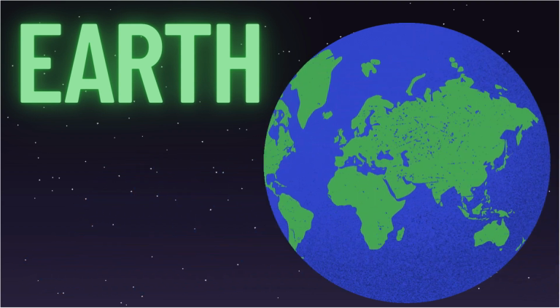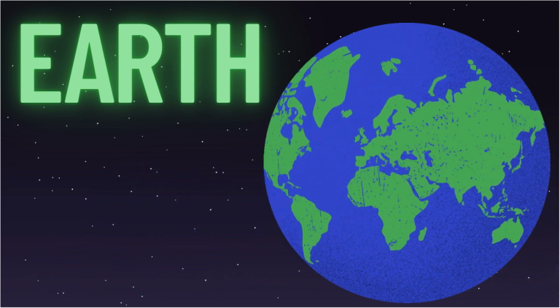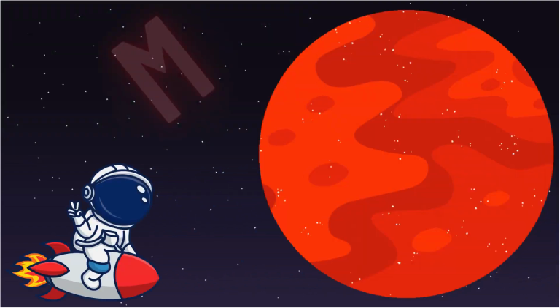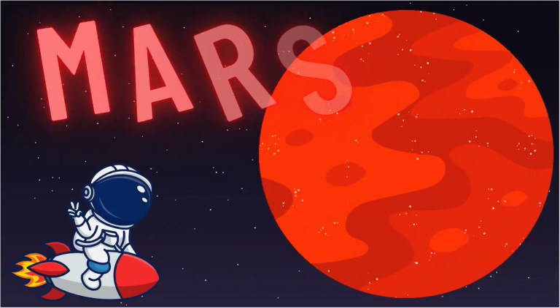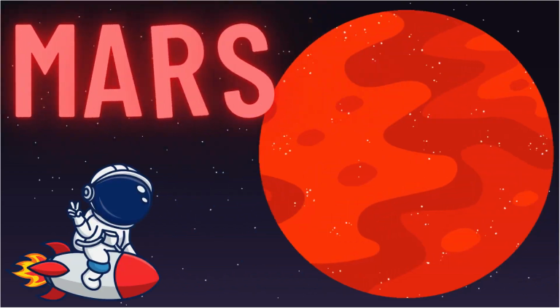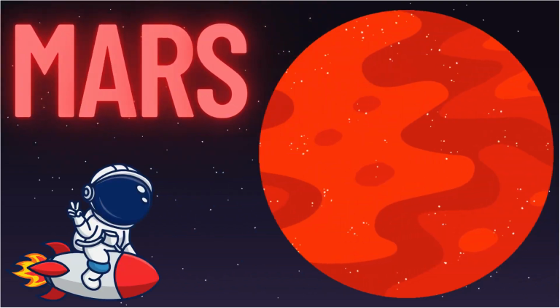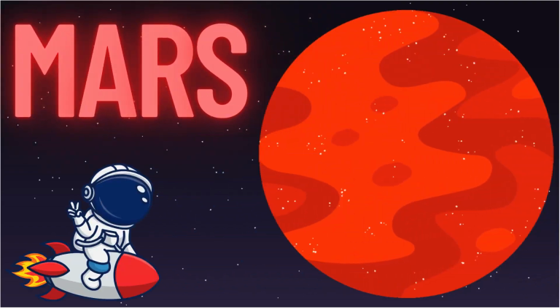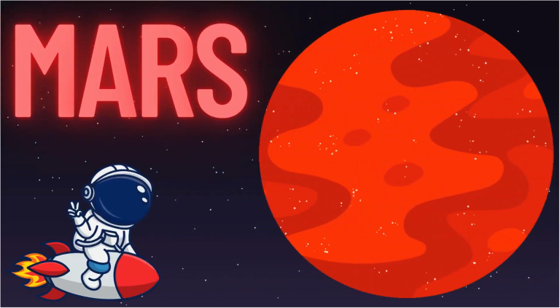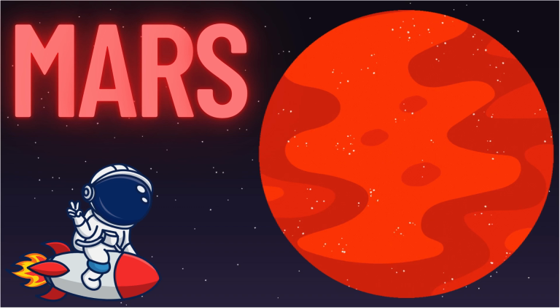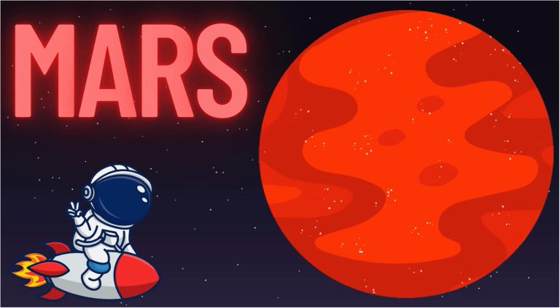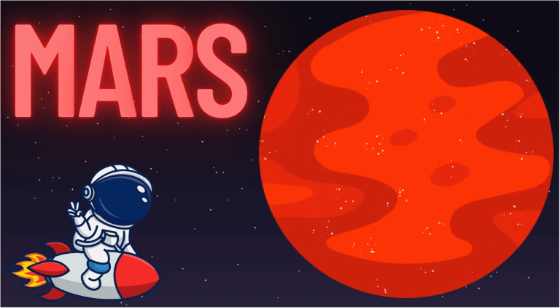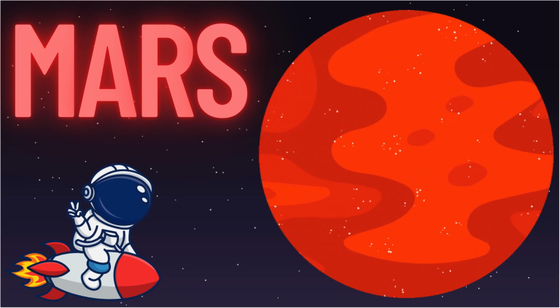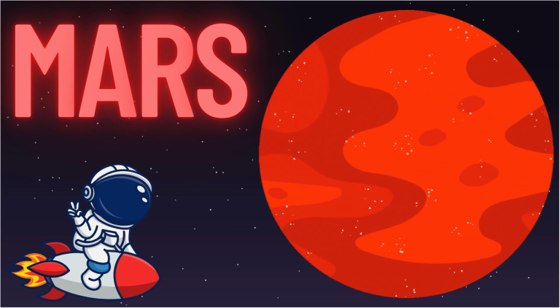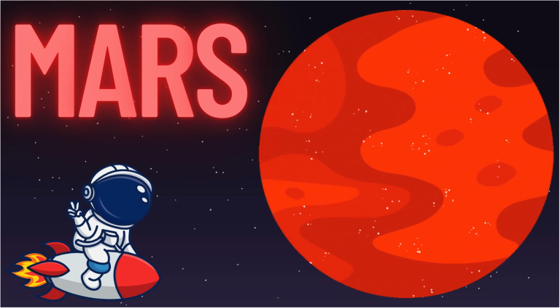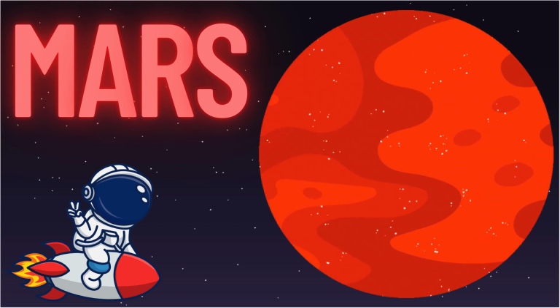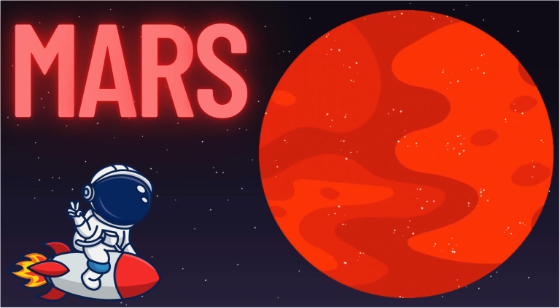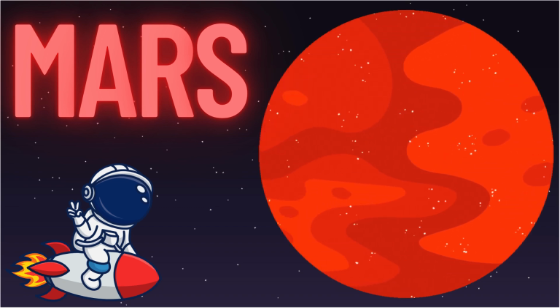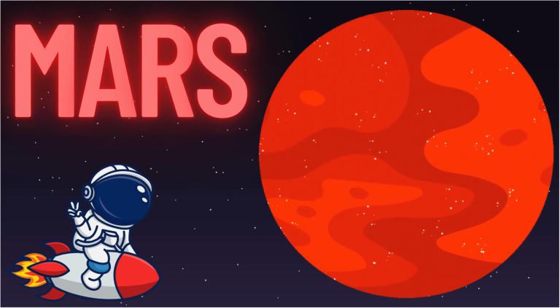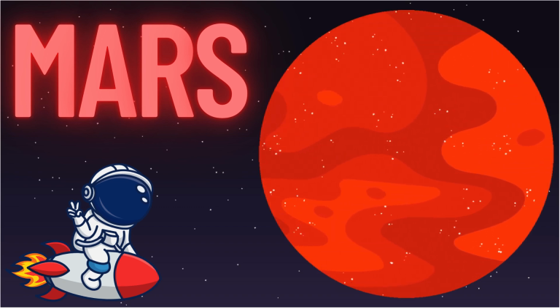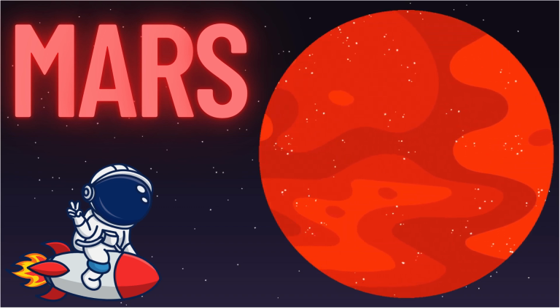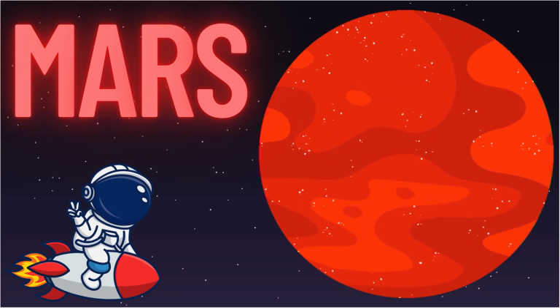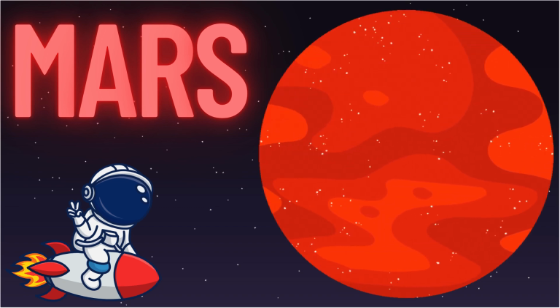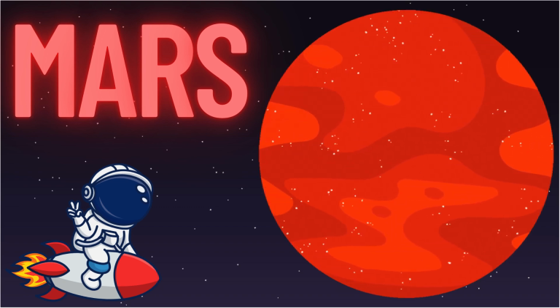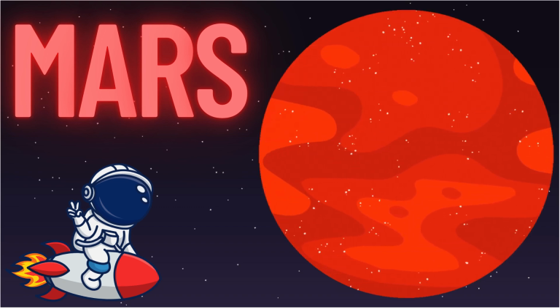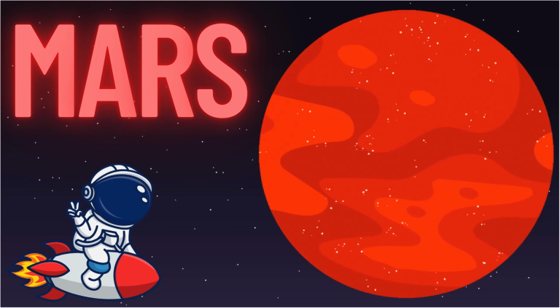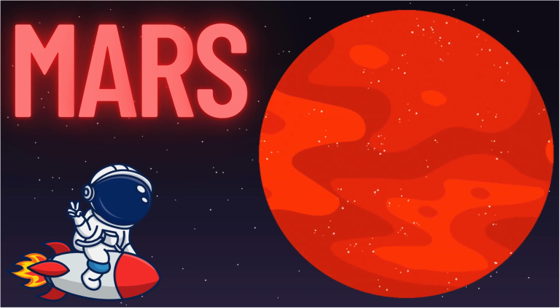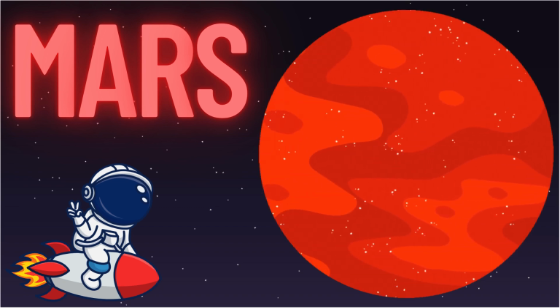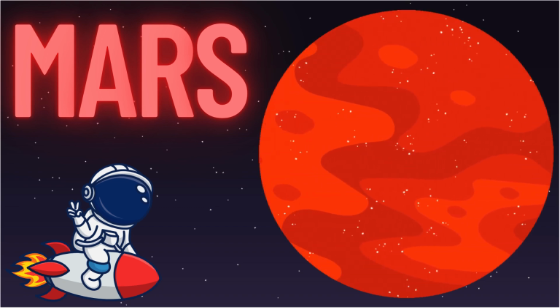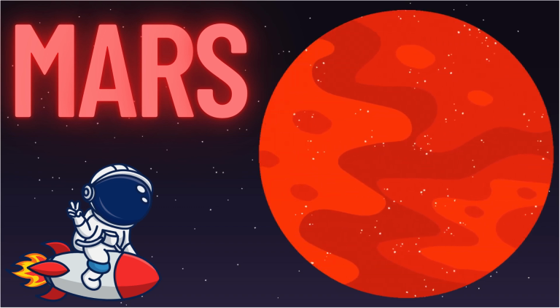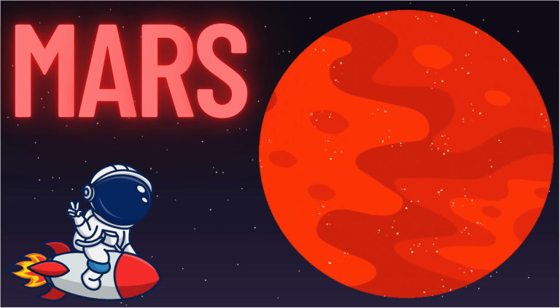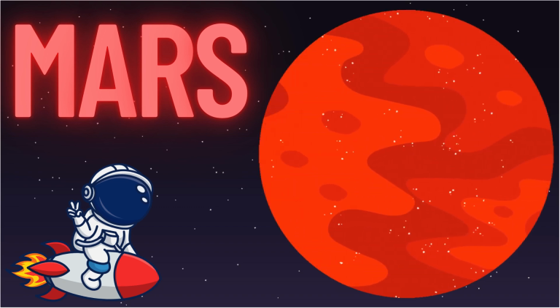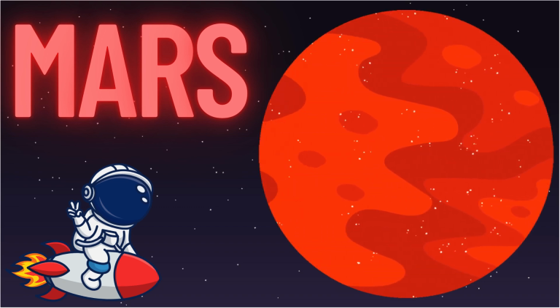Off to the red planet, Mars! It has giant dust storms and the tallest volcano in the whole solar system.